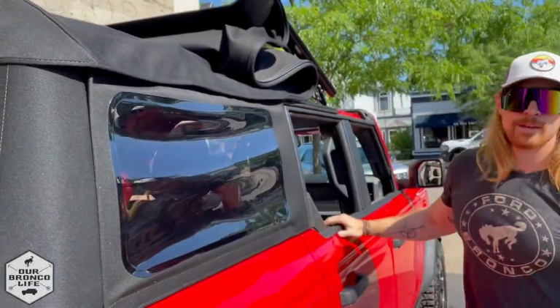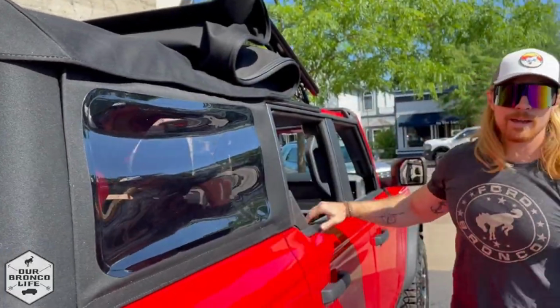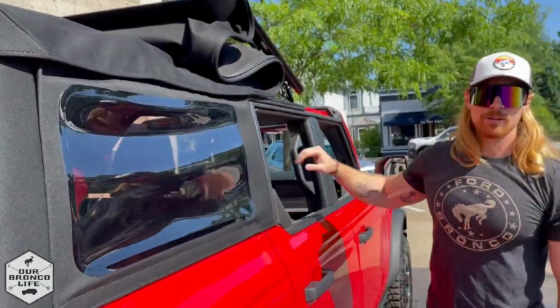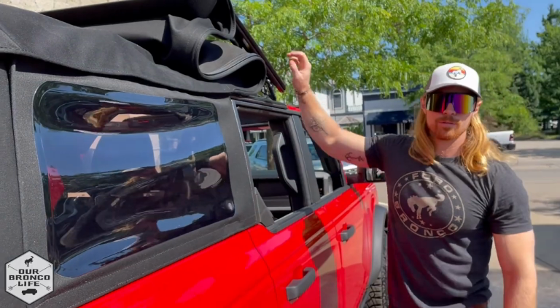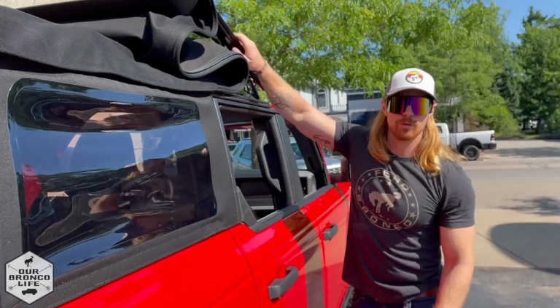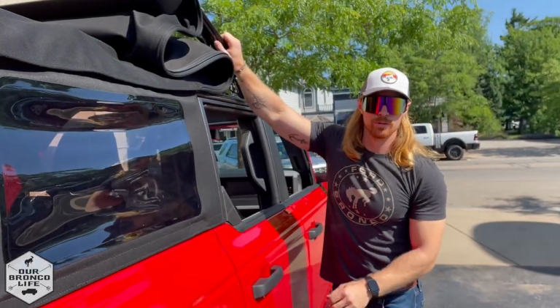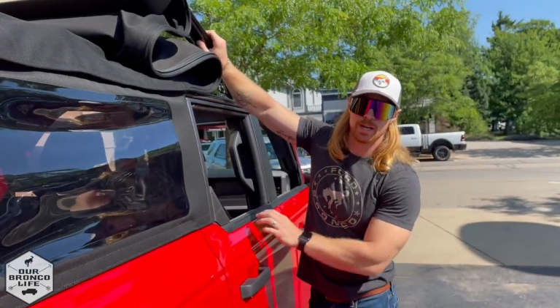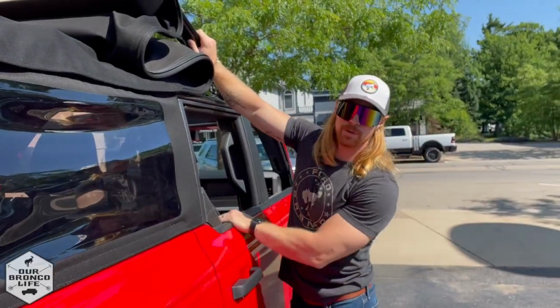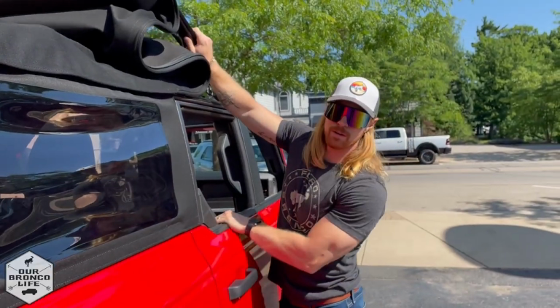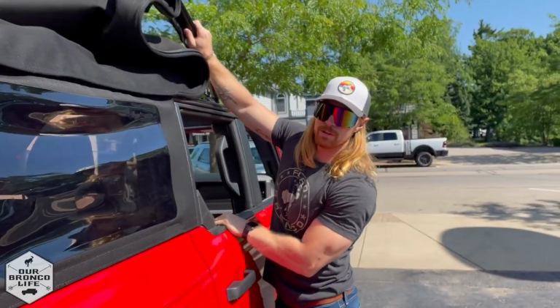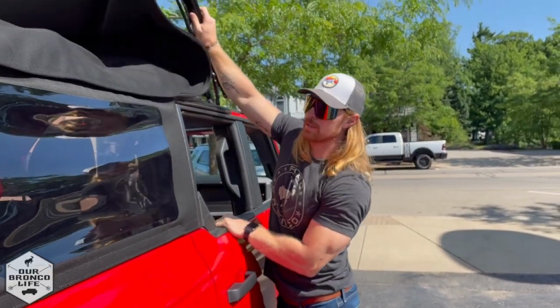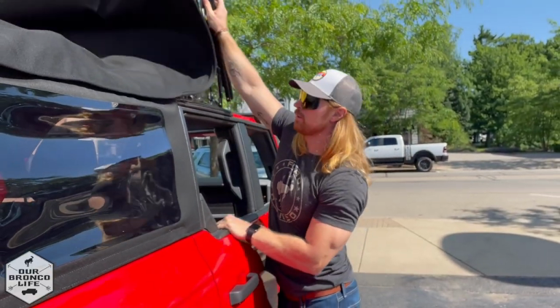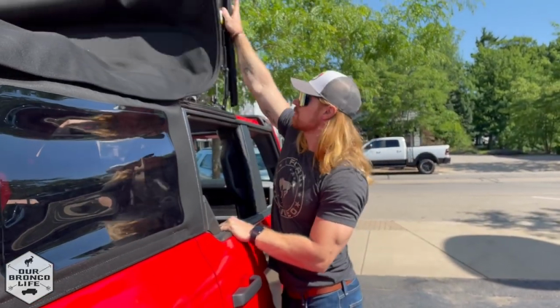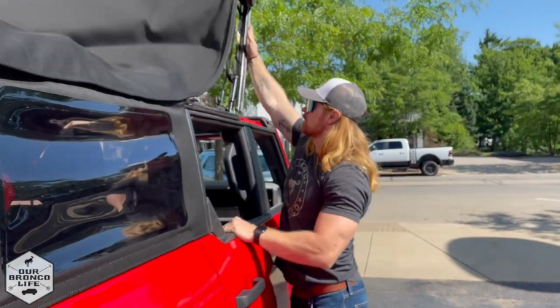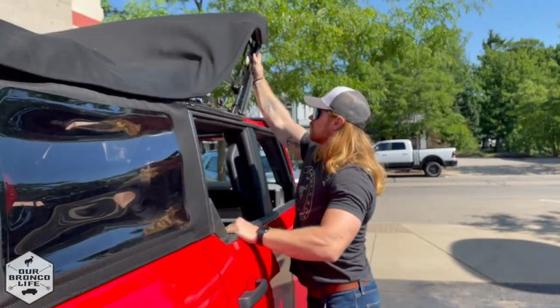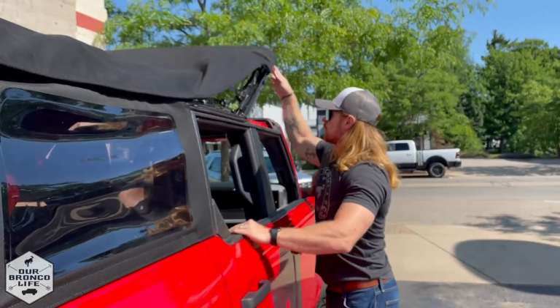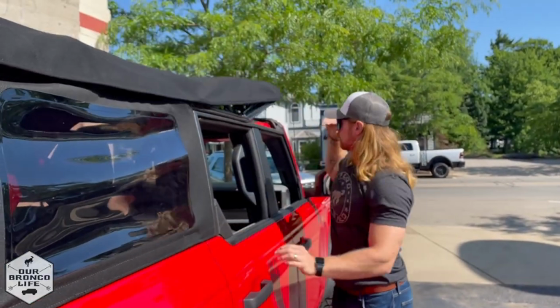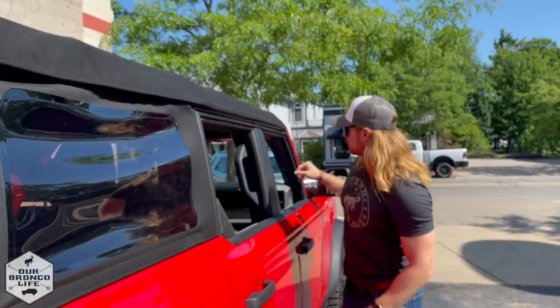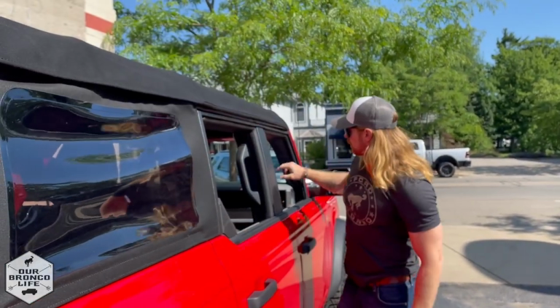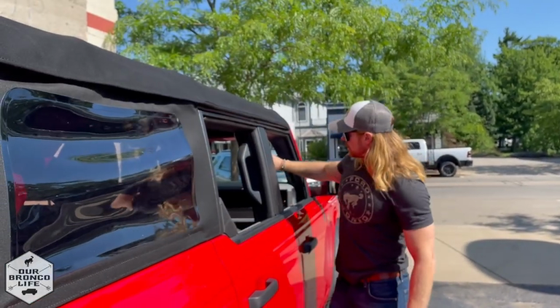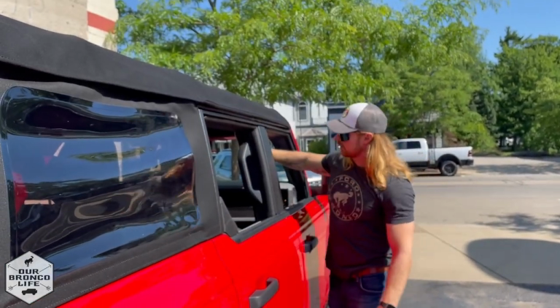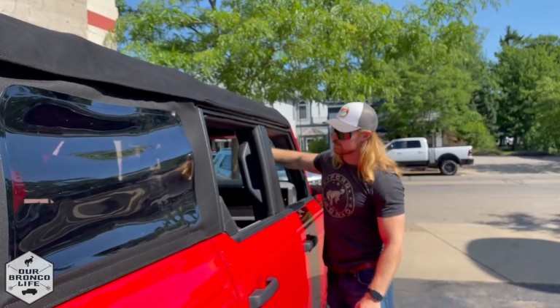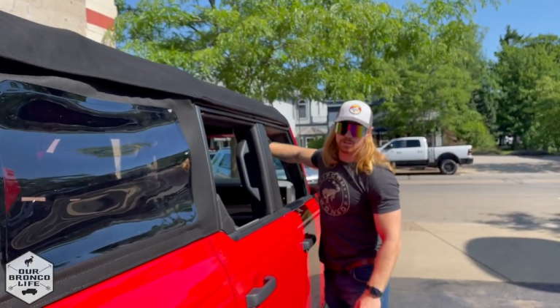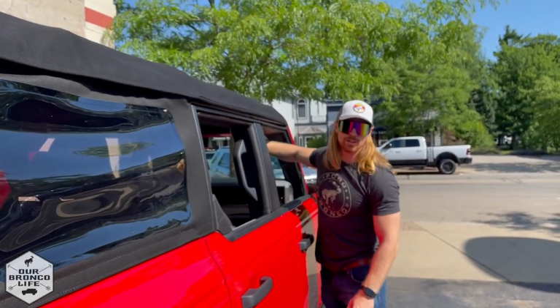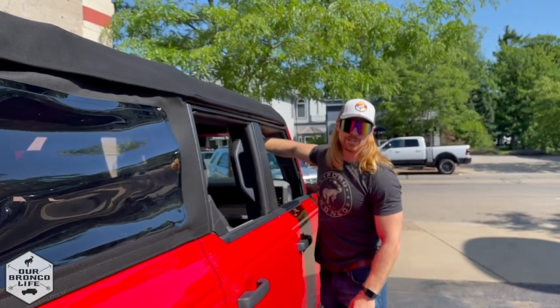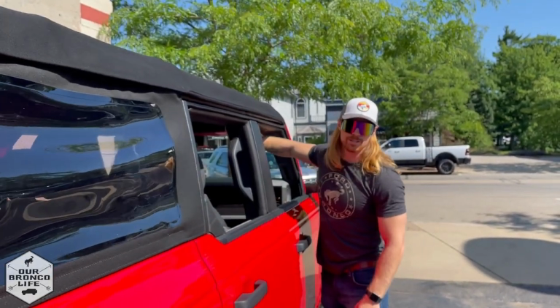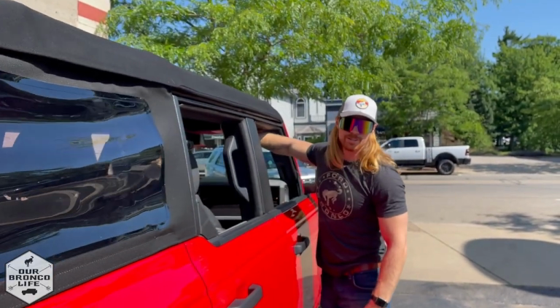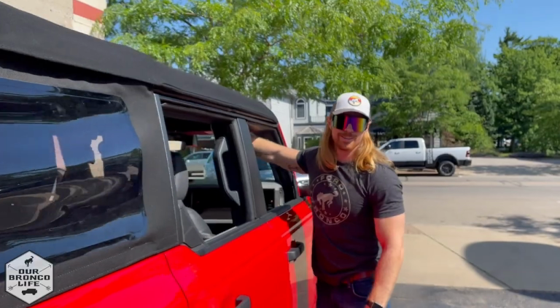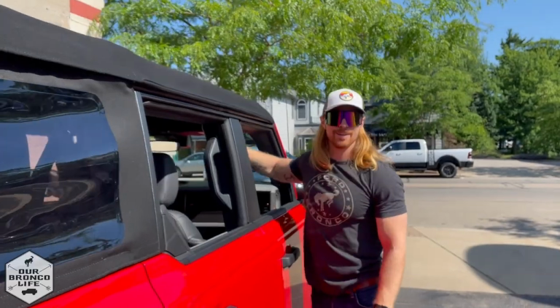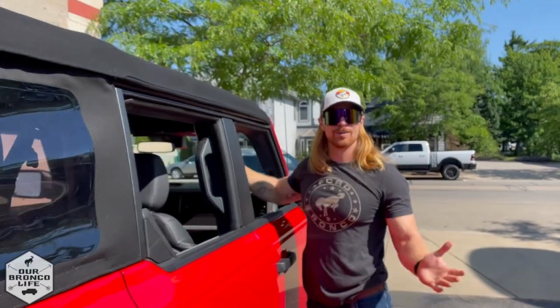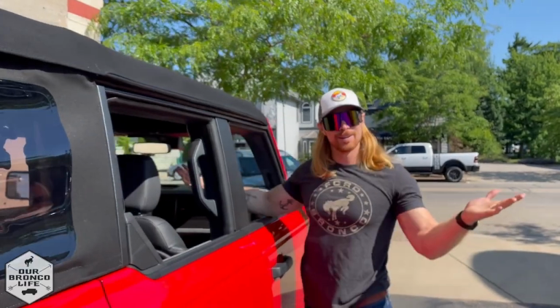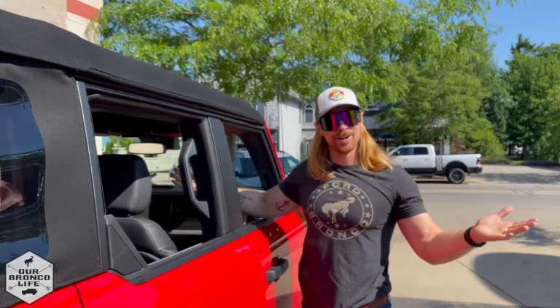Now you can fold your top all the way closed, secure the latches, and you're ready to go.